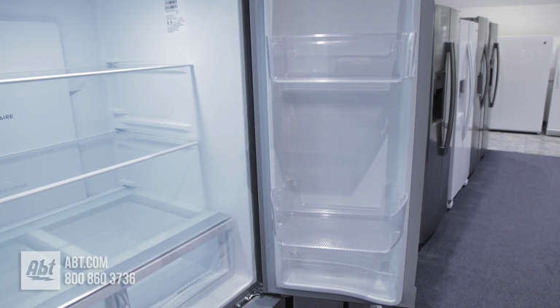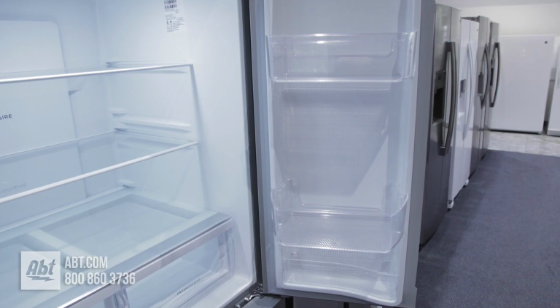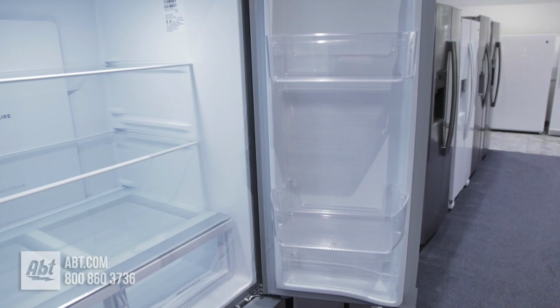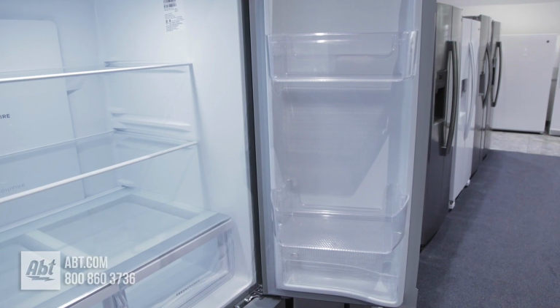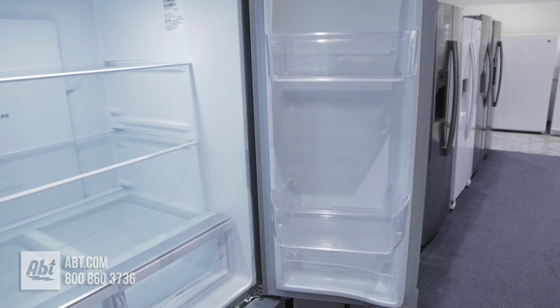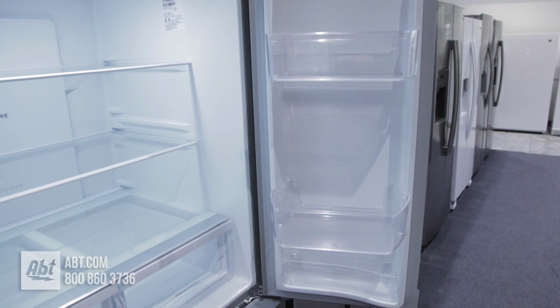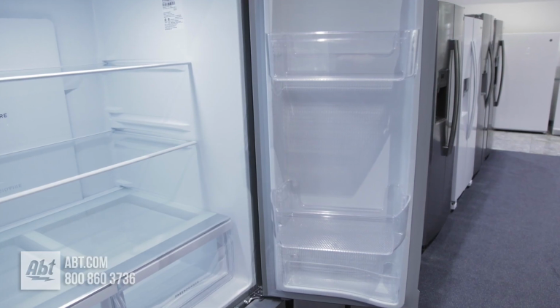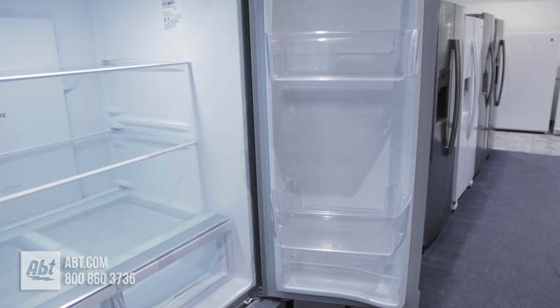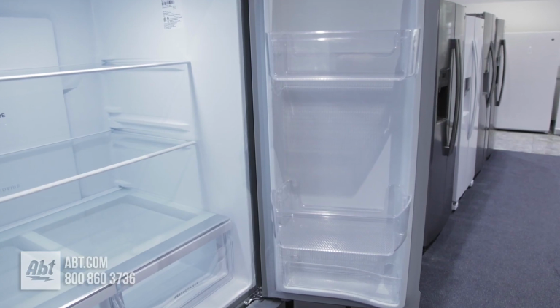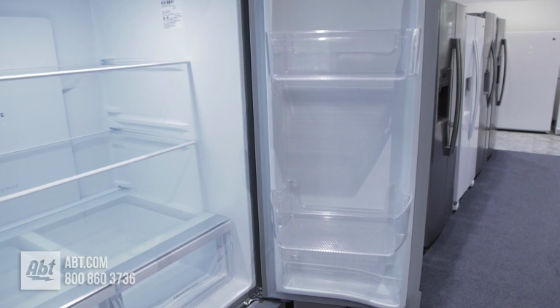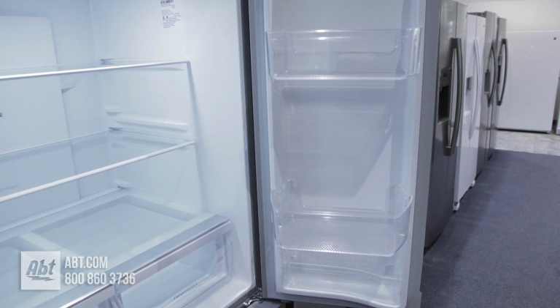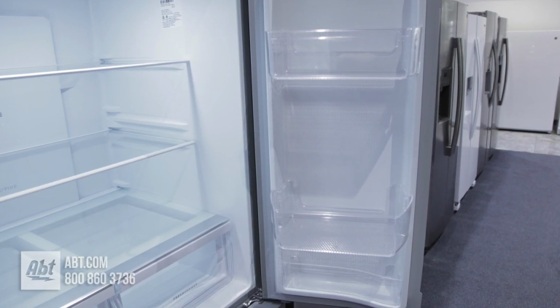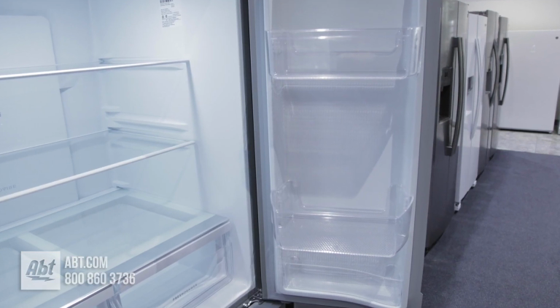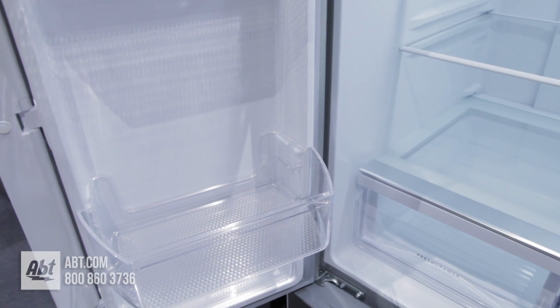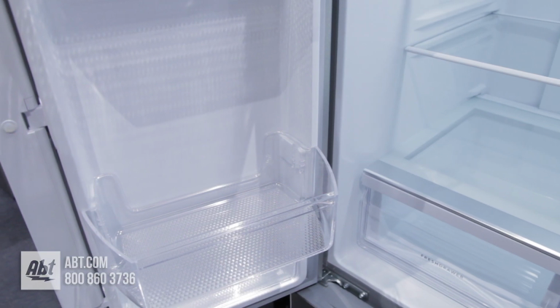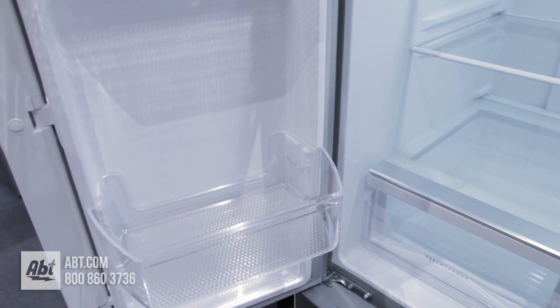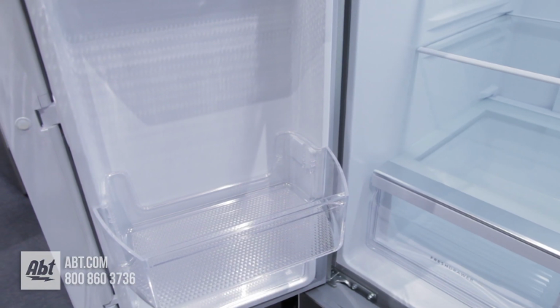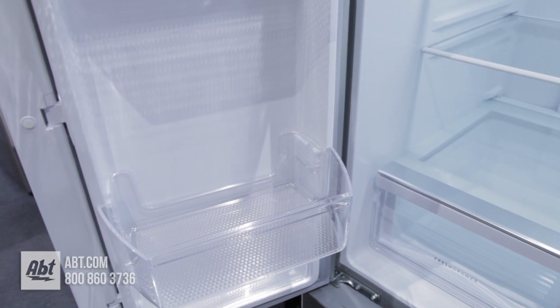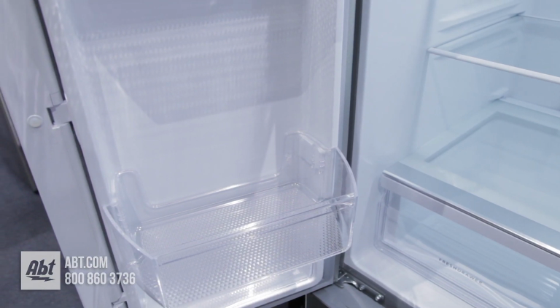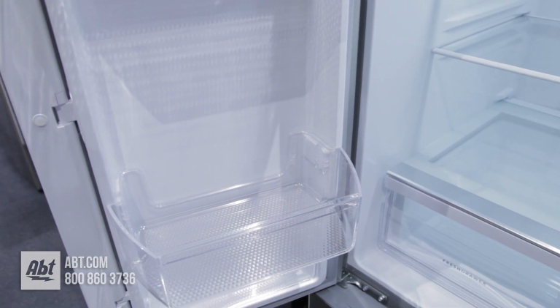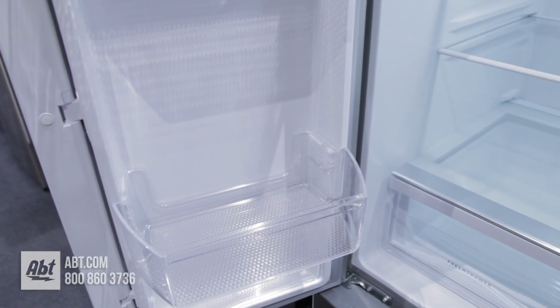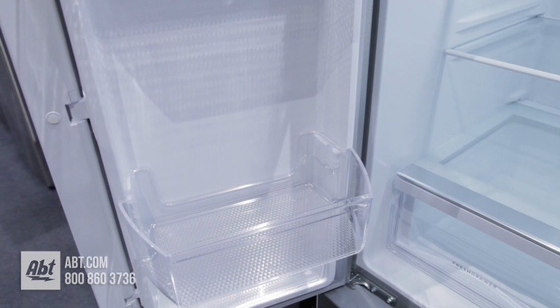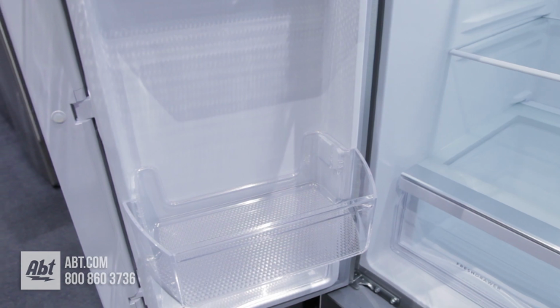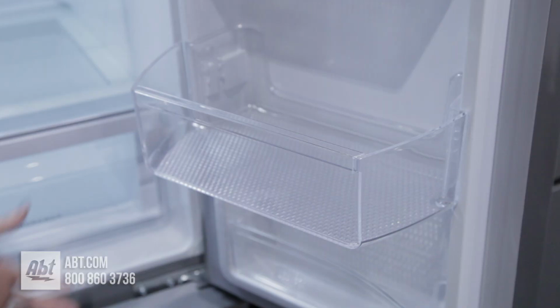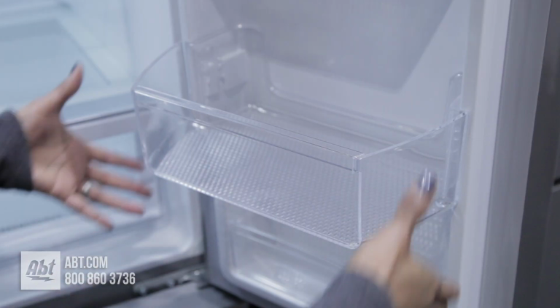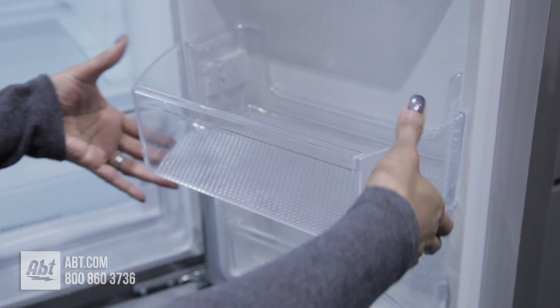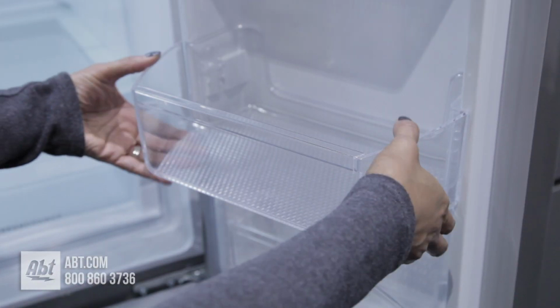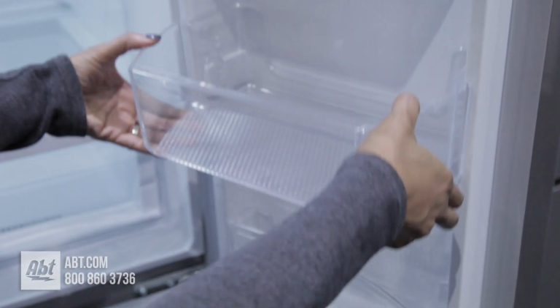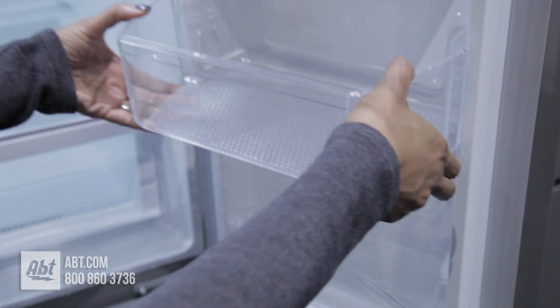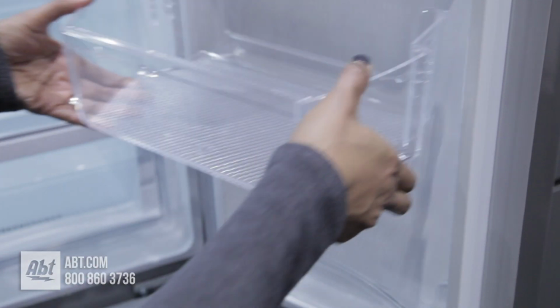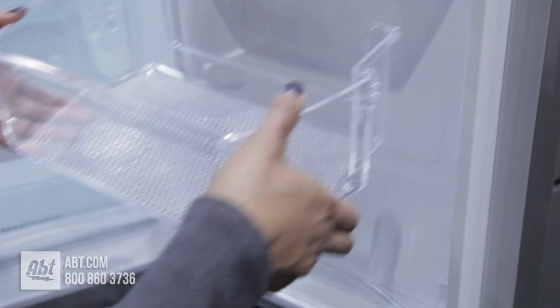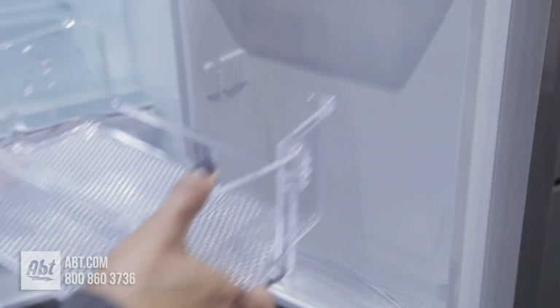On the doors are six bins. Two are deep enough for gallon storage. All are removable for cleaning.